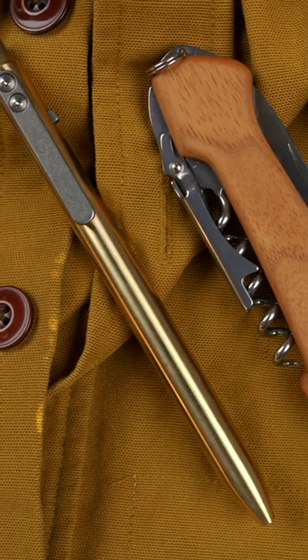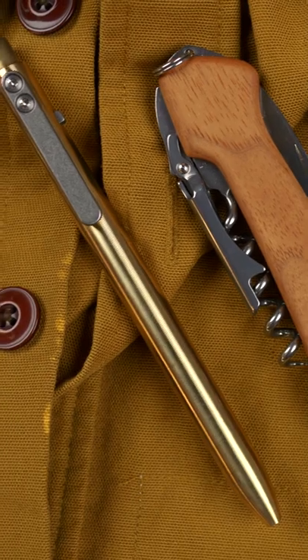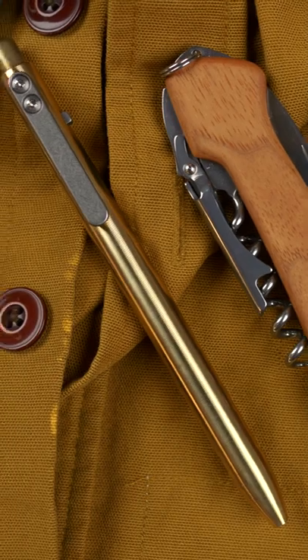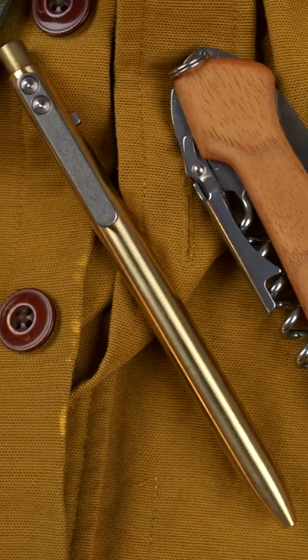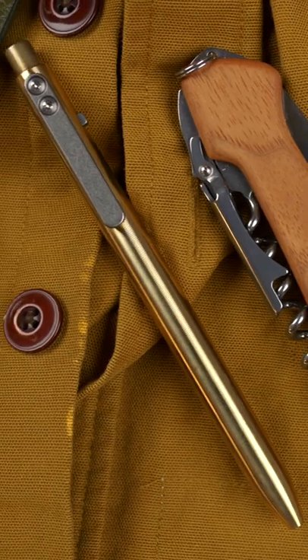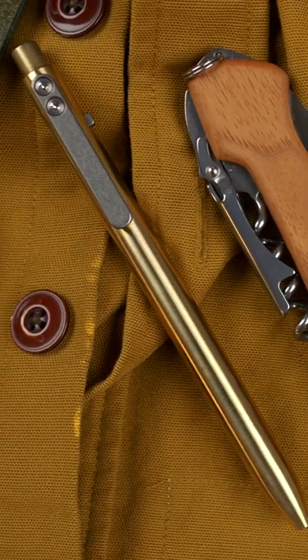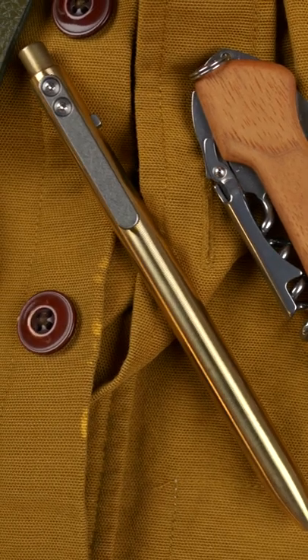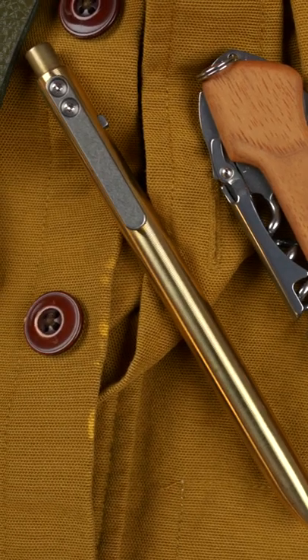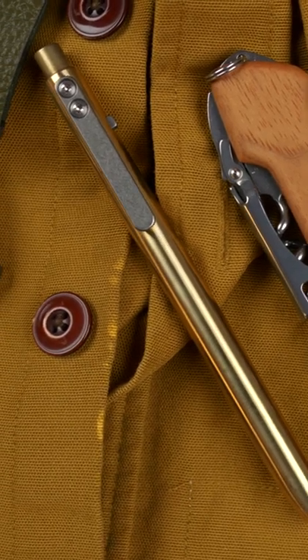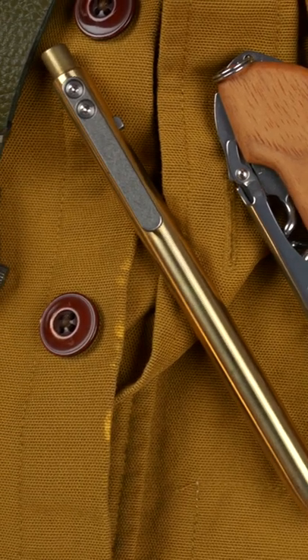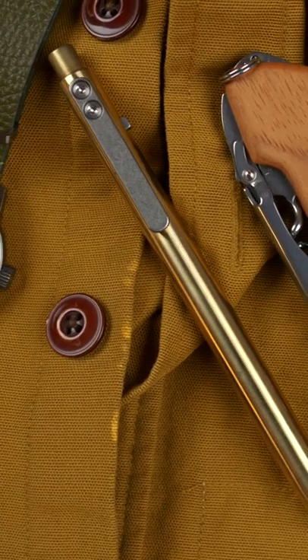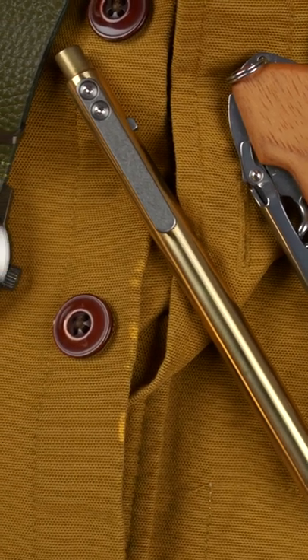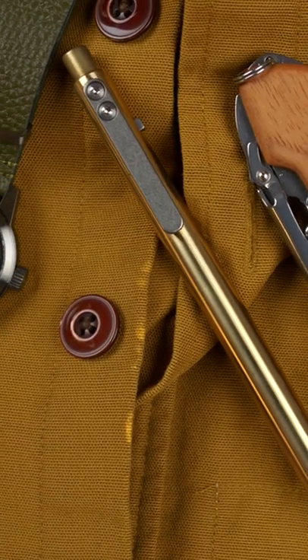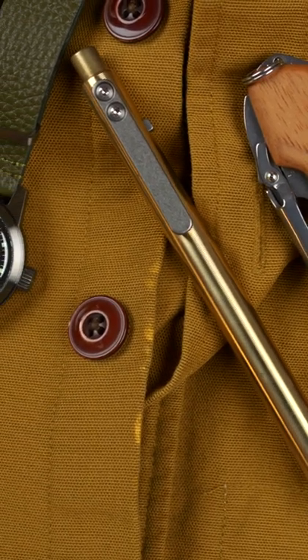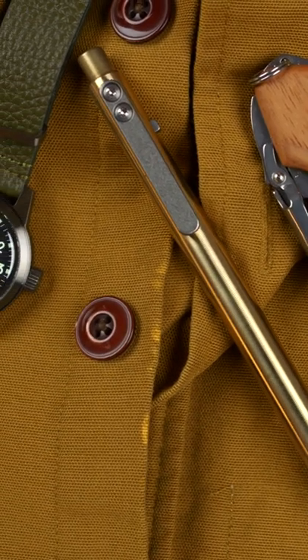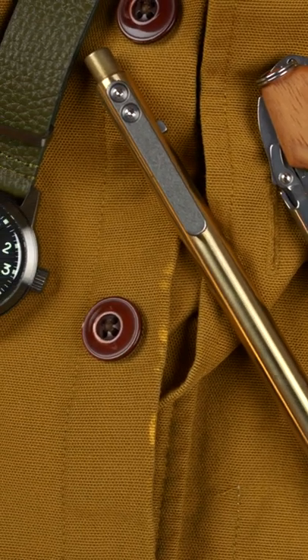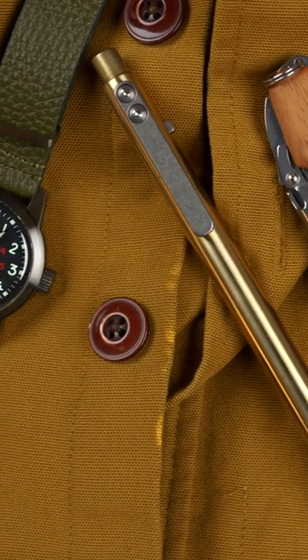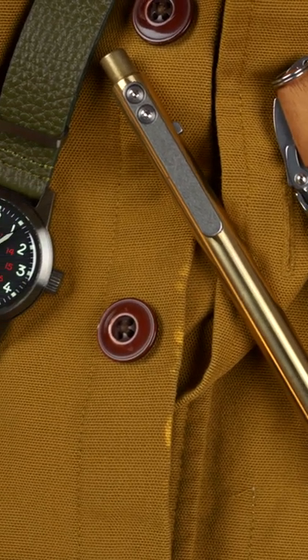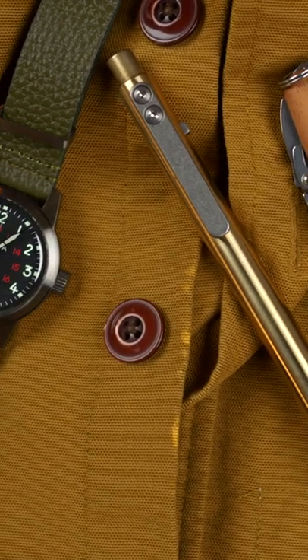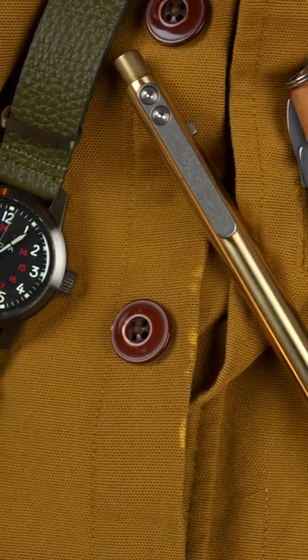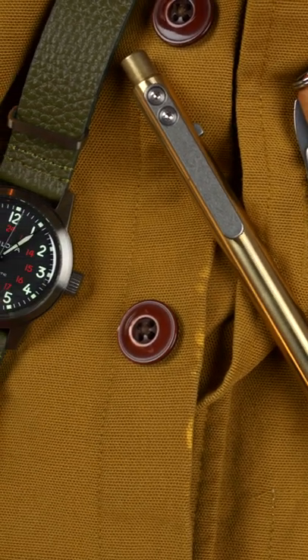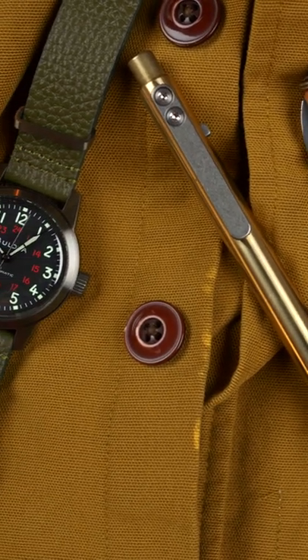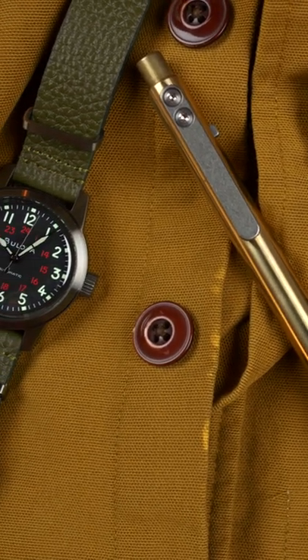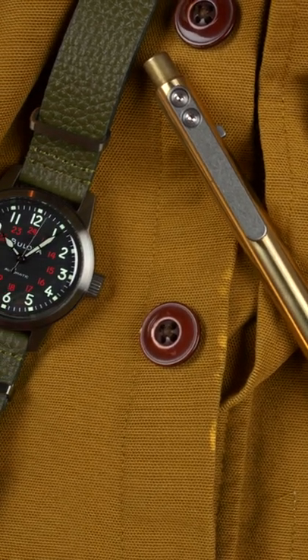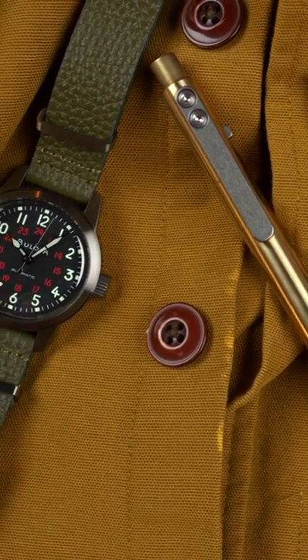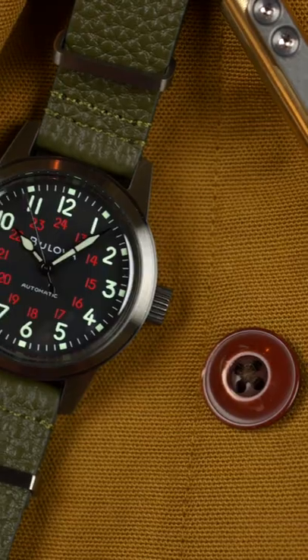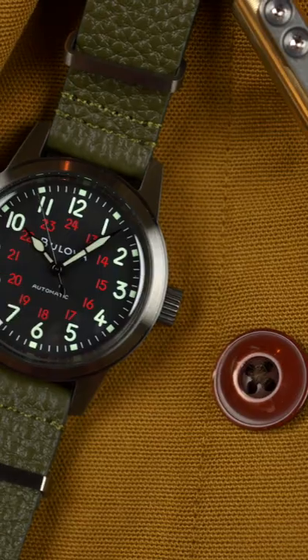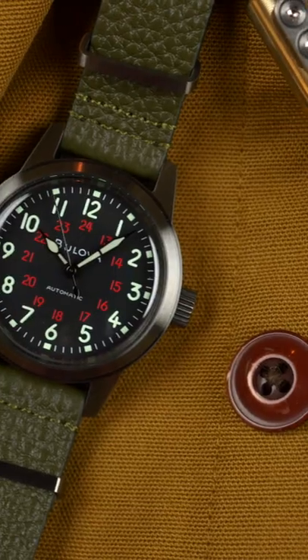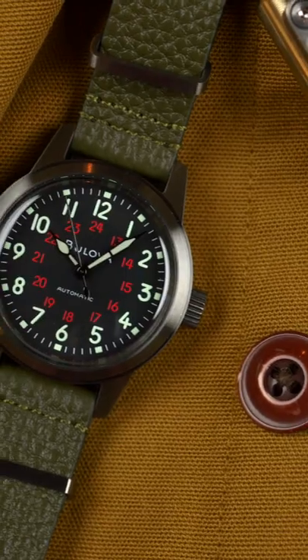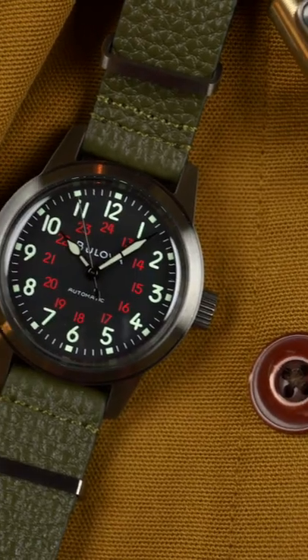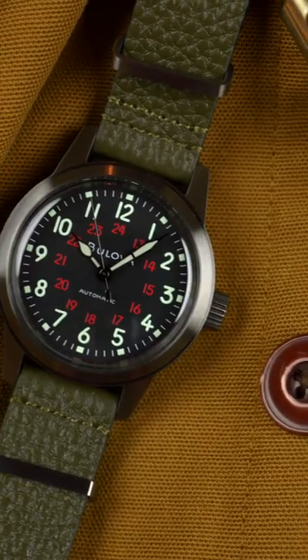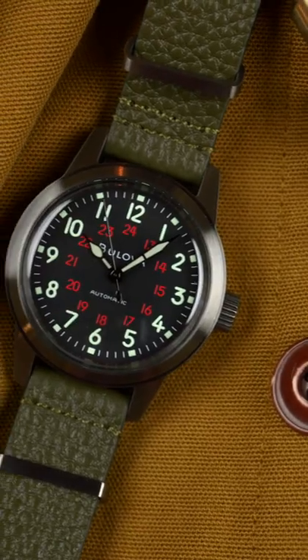That's the Bulova Hack Watch — a refresh of Bulova's original military-issued field watch, and all for $450.